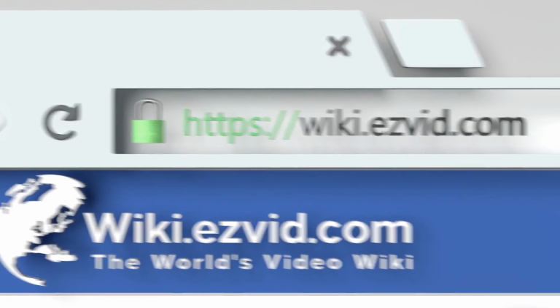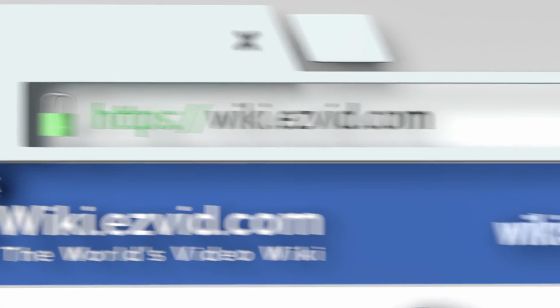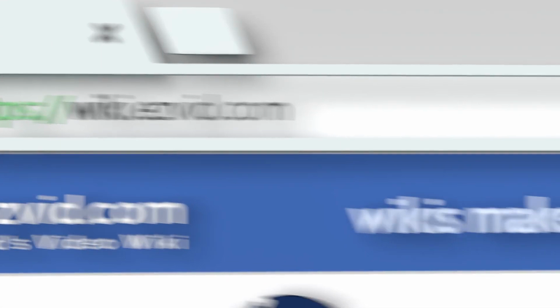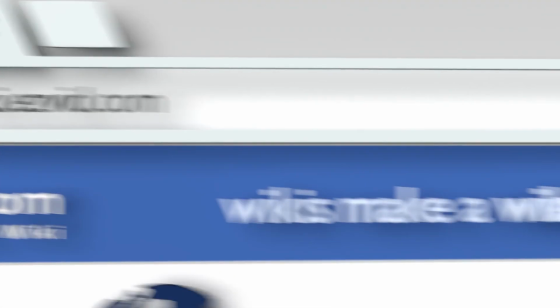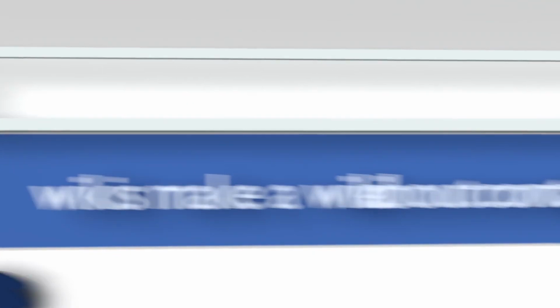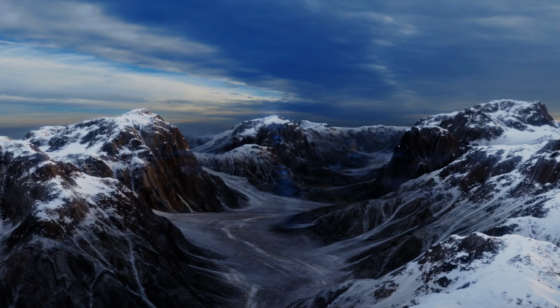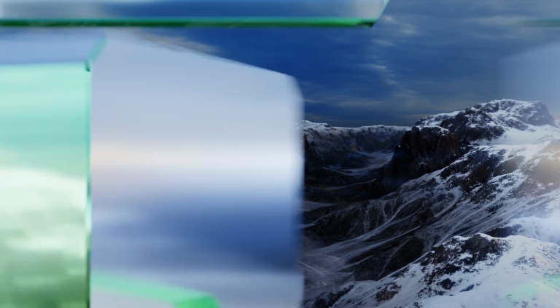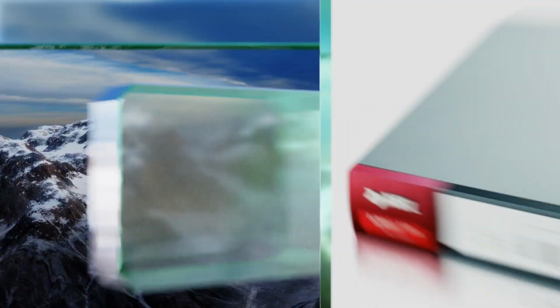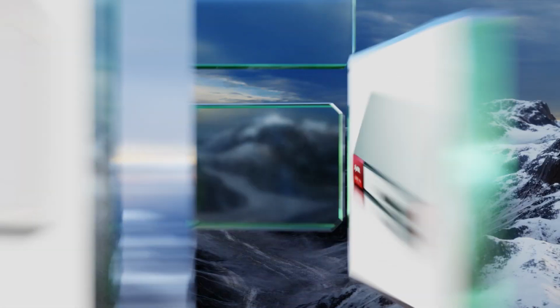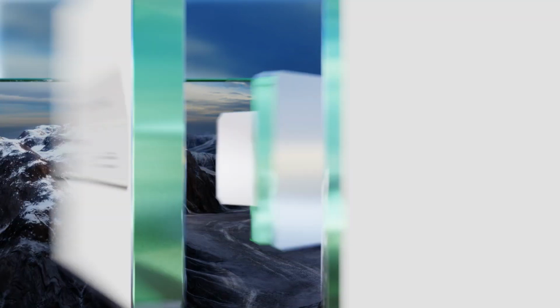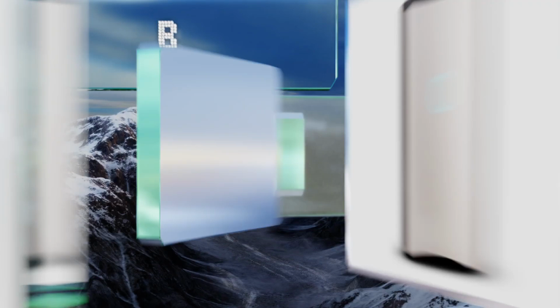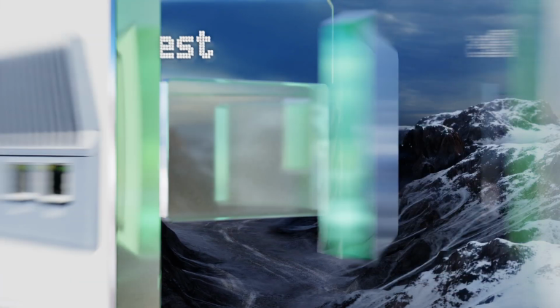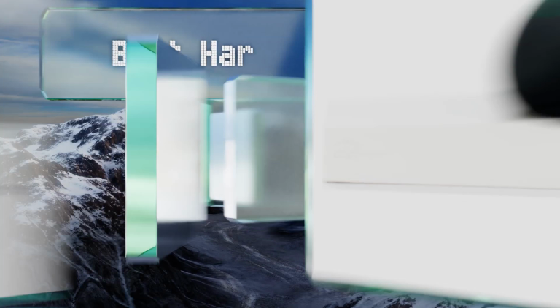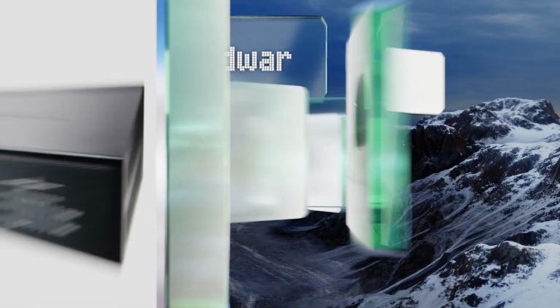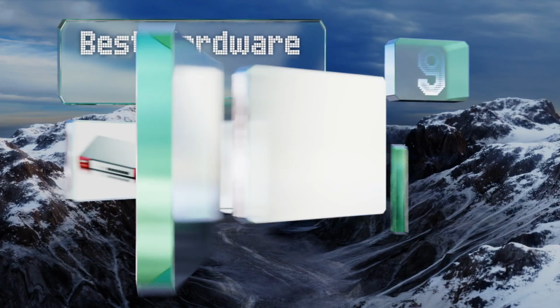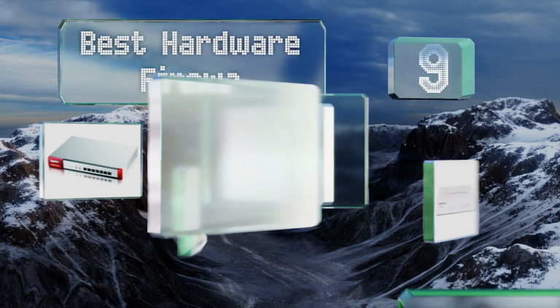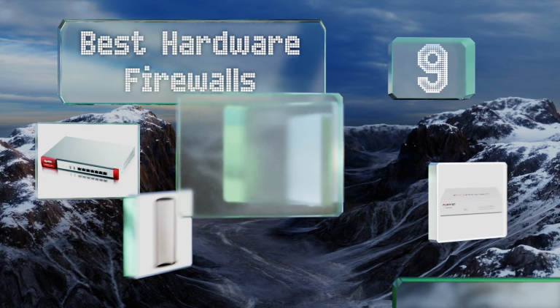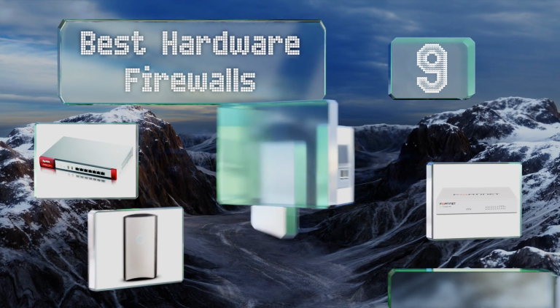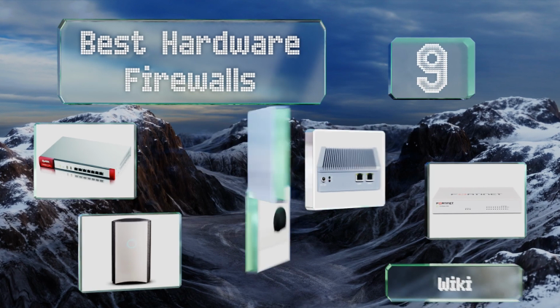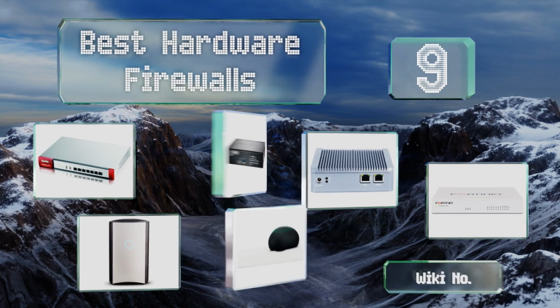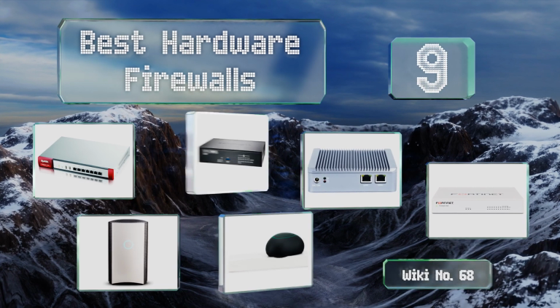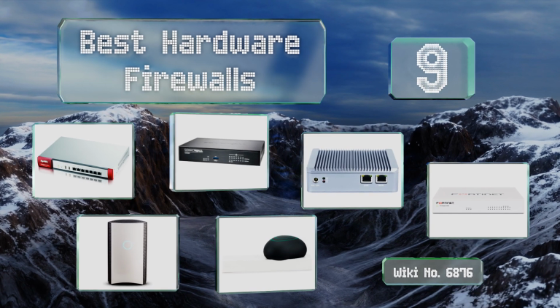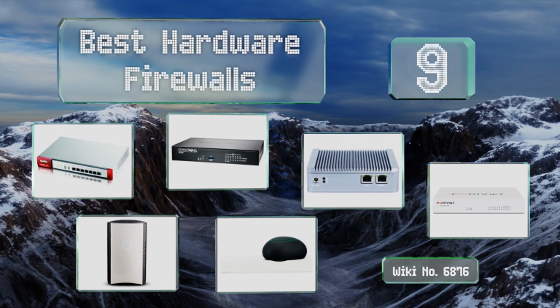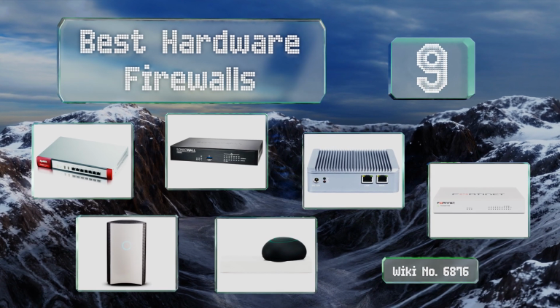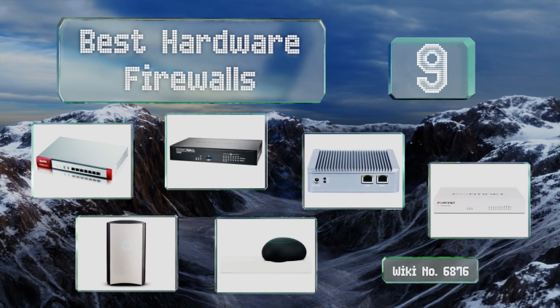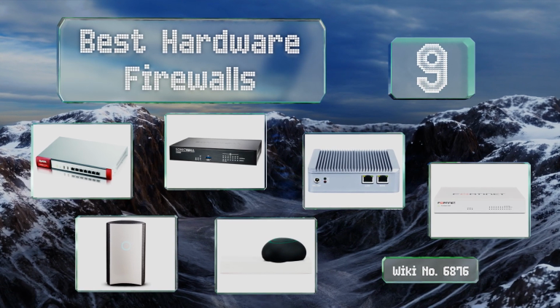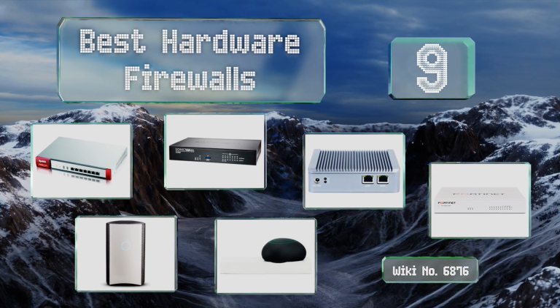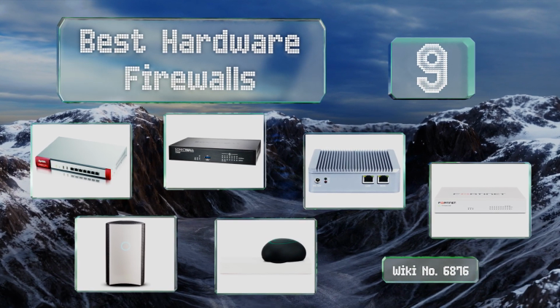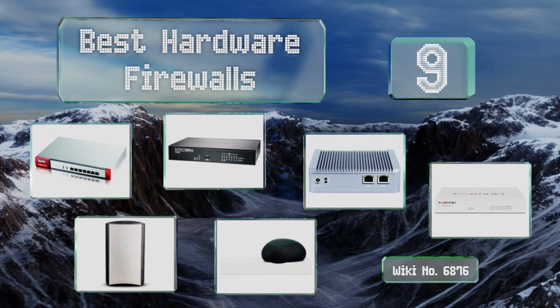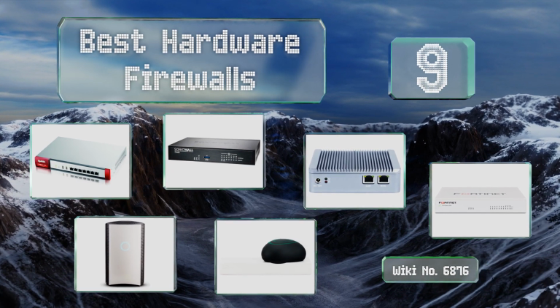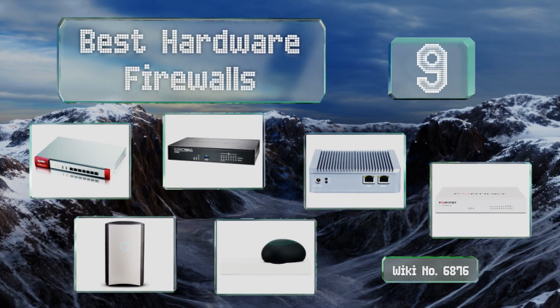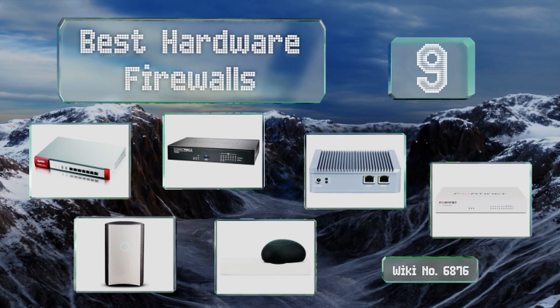EasyVid presents the nine best hardware firewalls. Let's get started with the list.